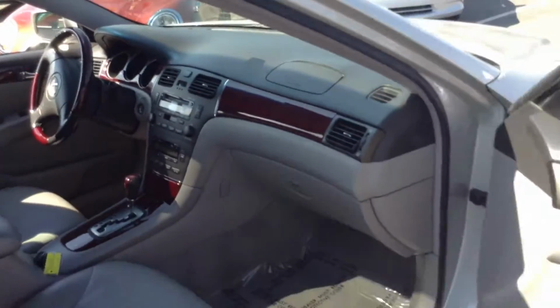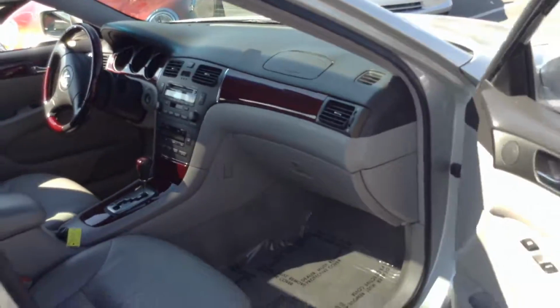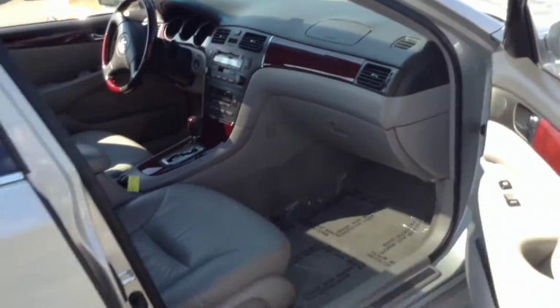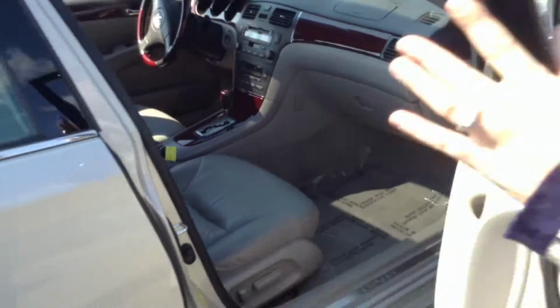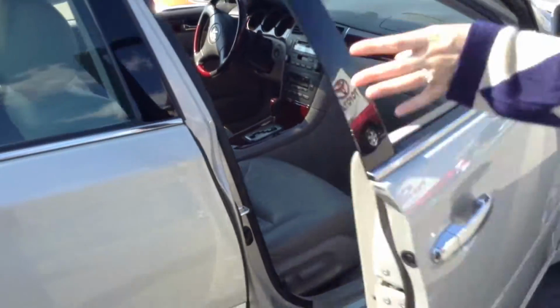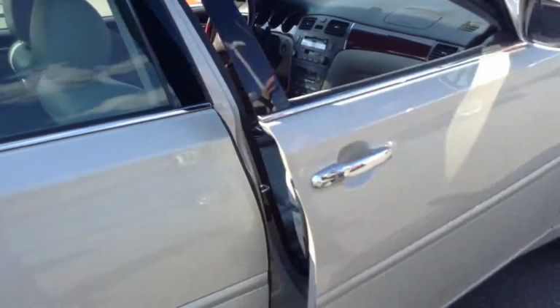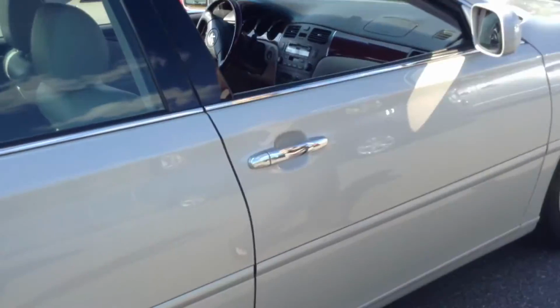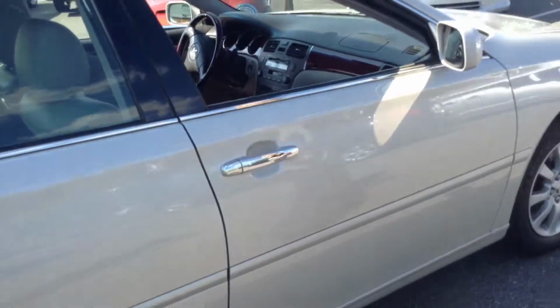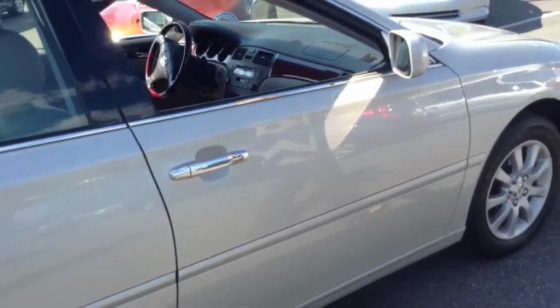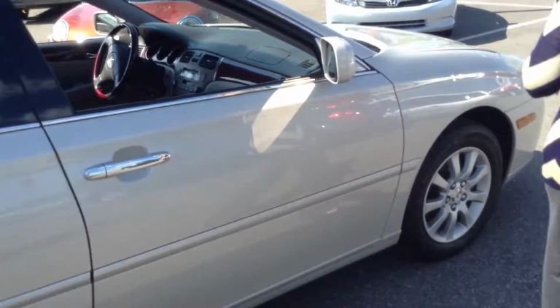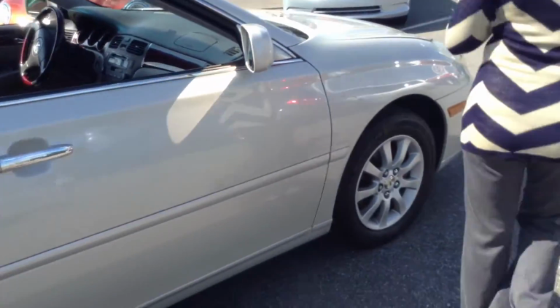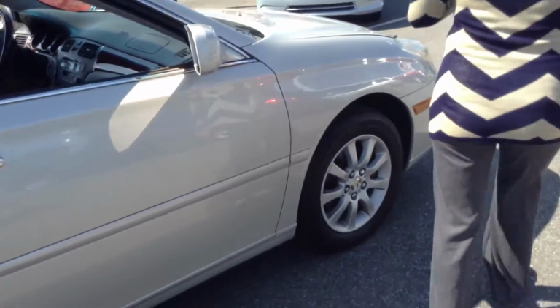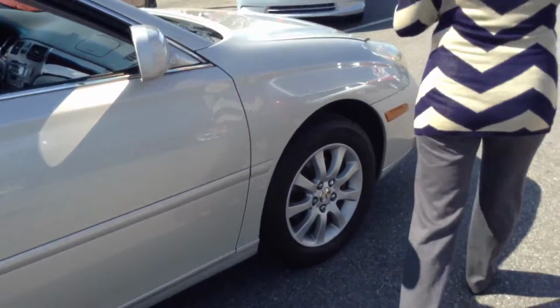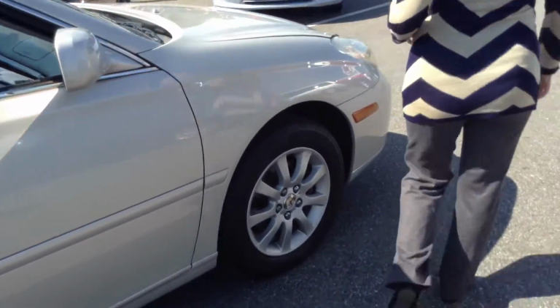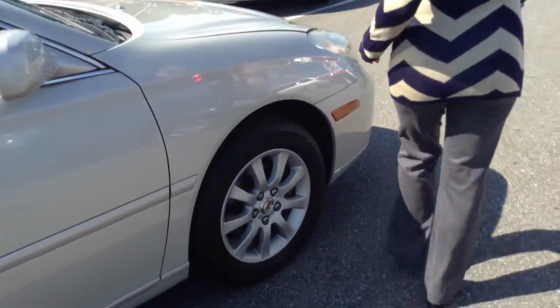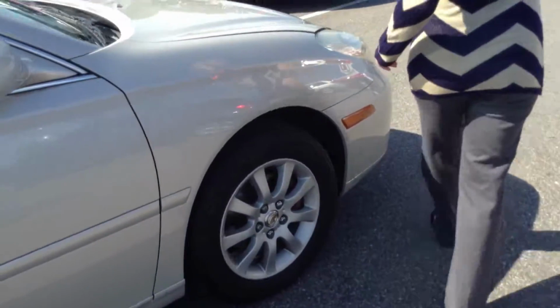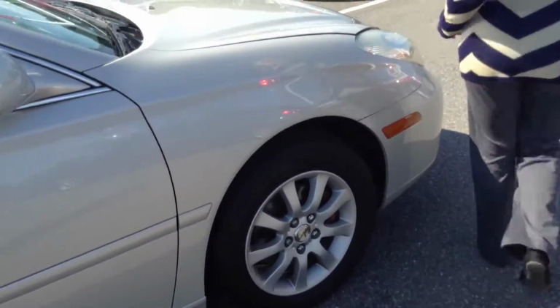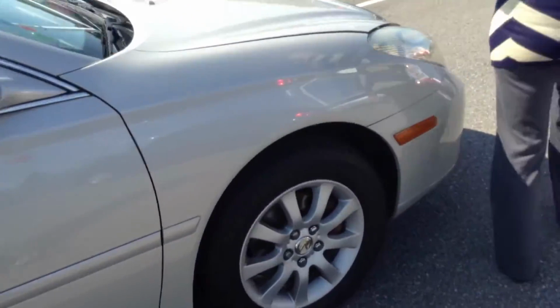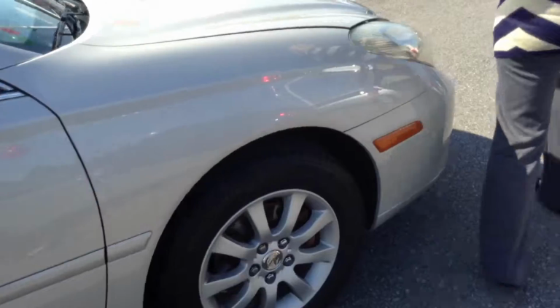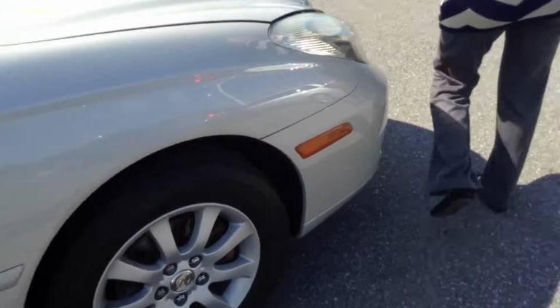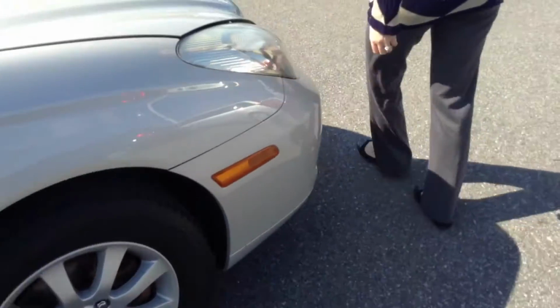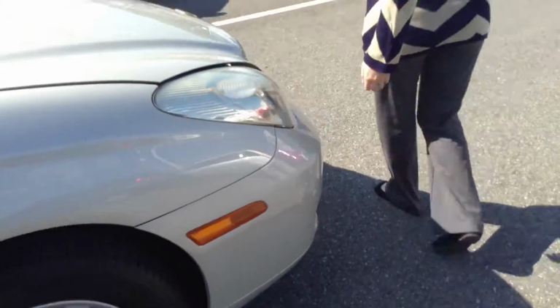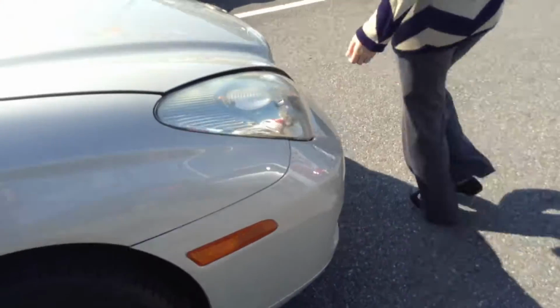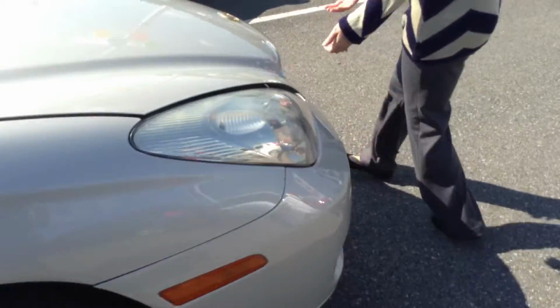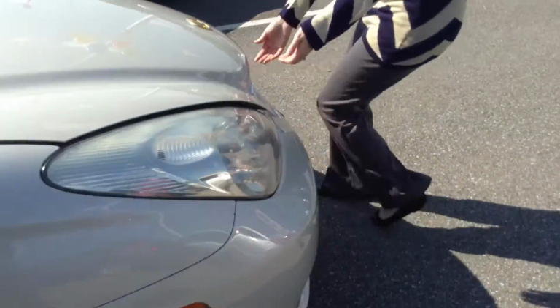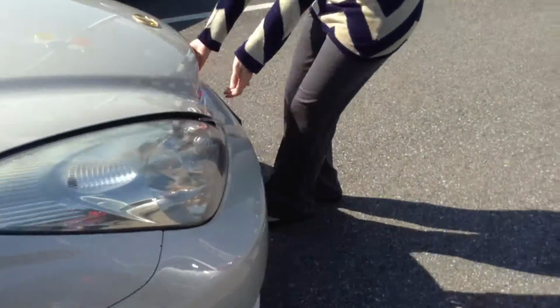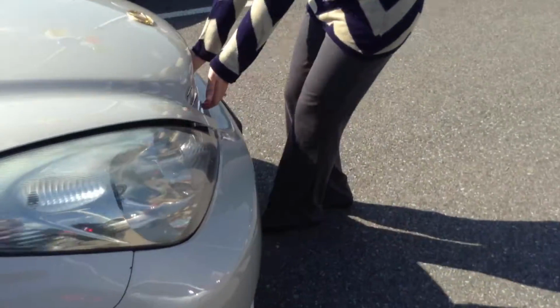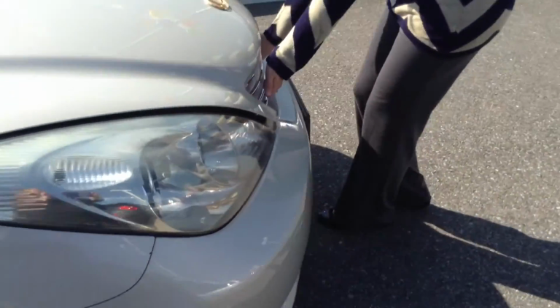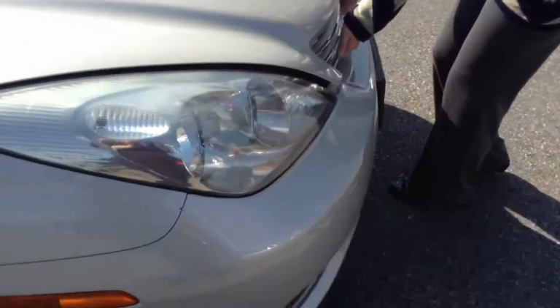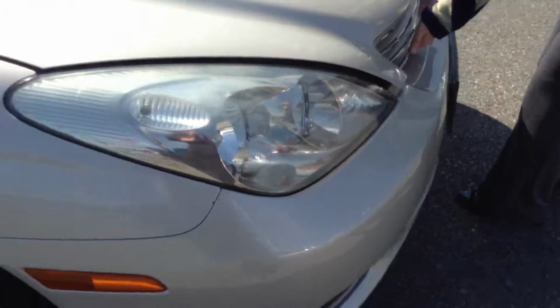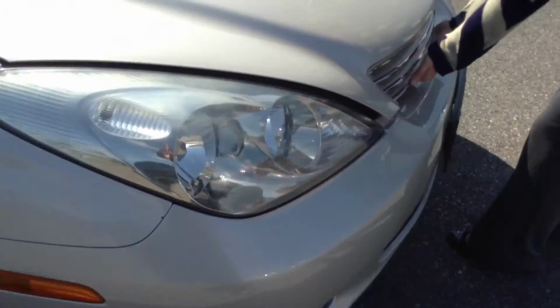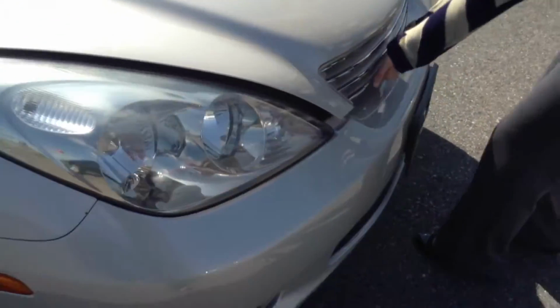A few little paint strips up here on the hood, but again, nothing terrible. We'll go ahead and pop open the hood and let you see it and hear it.